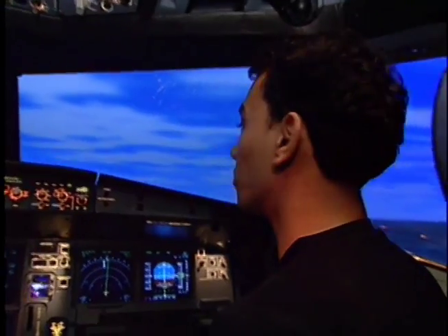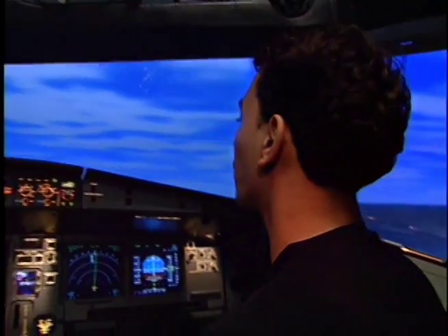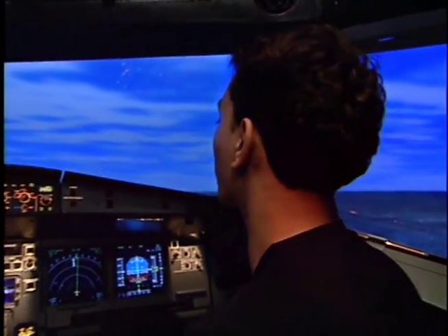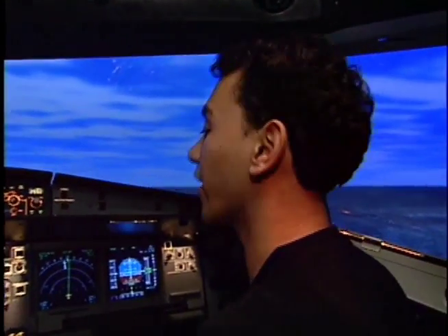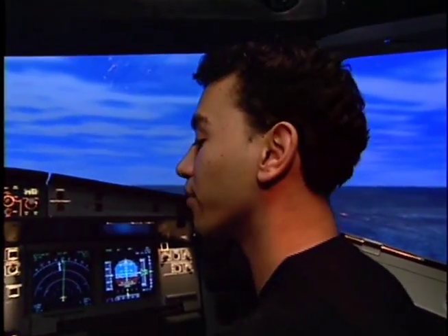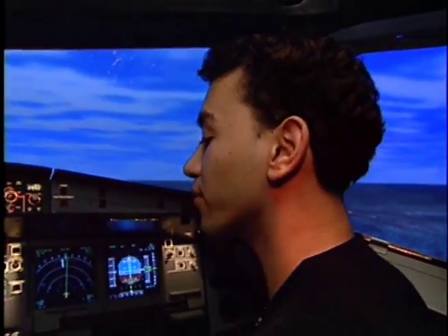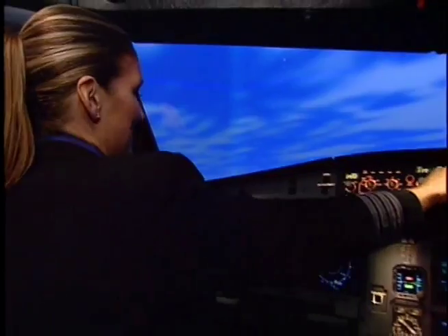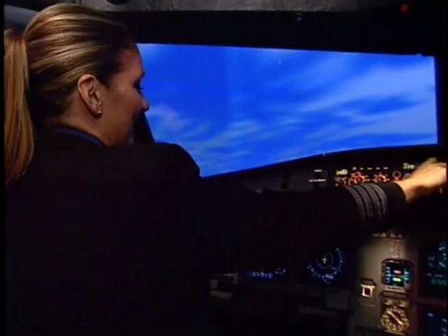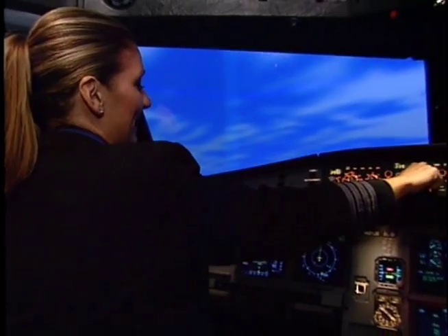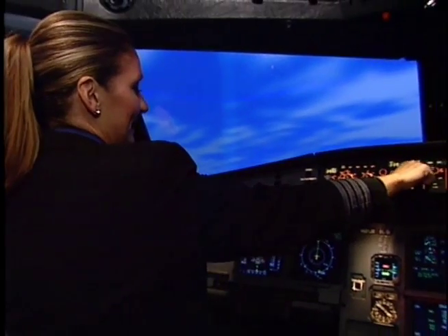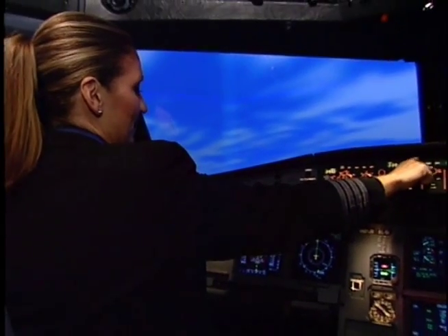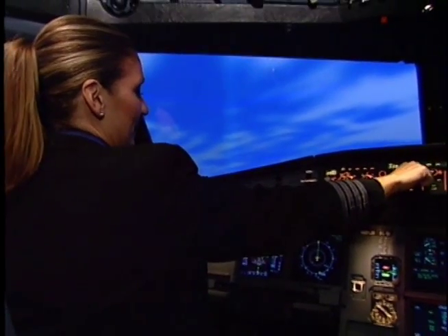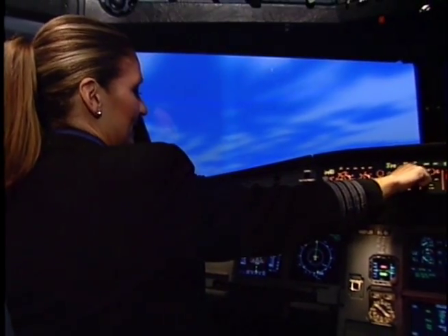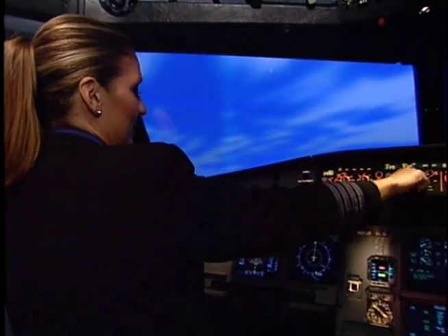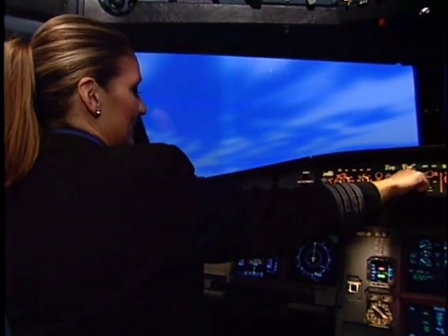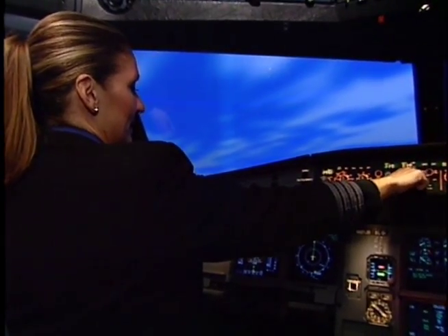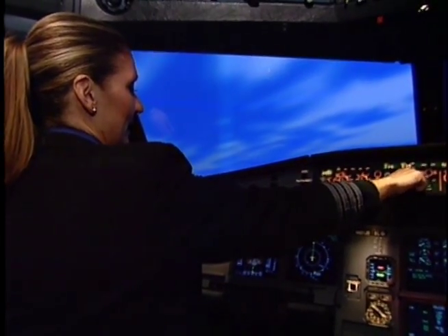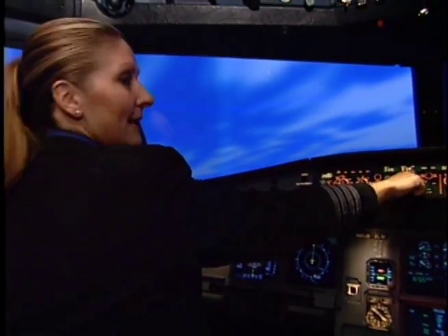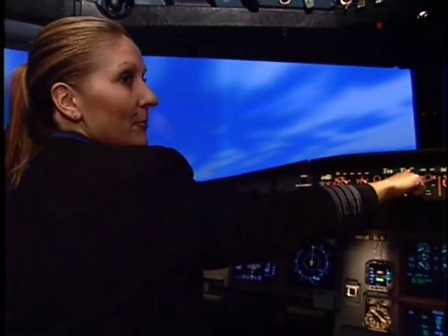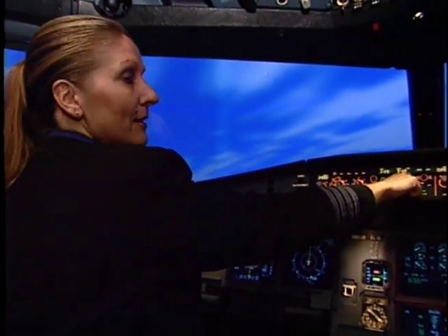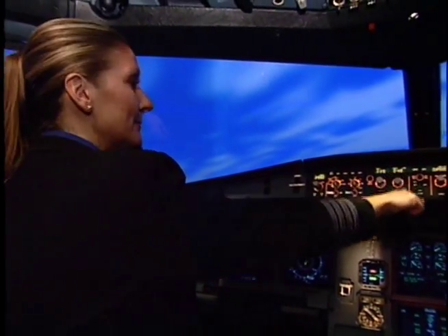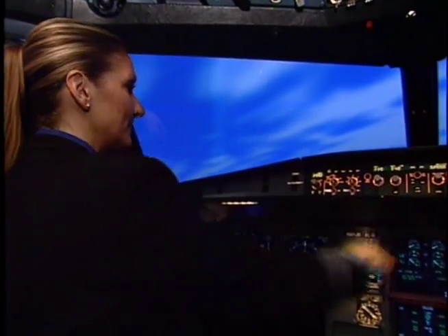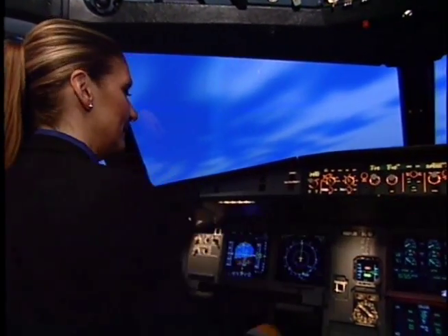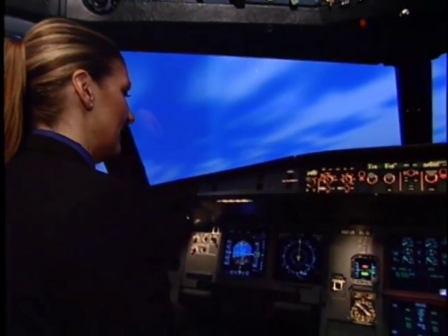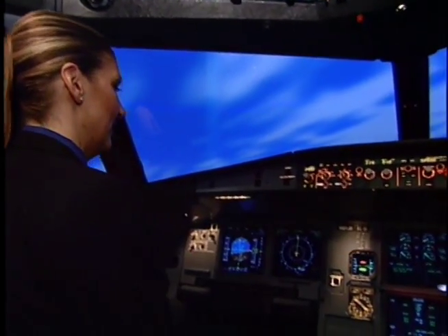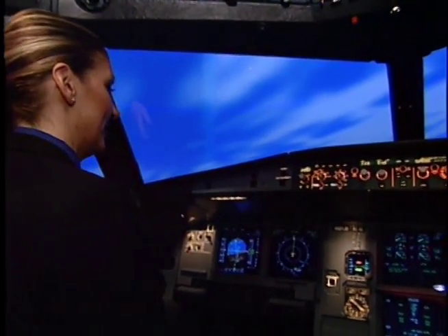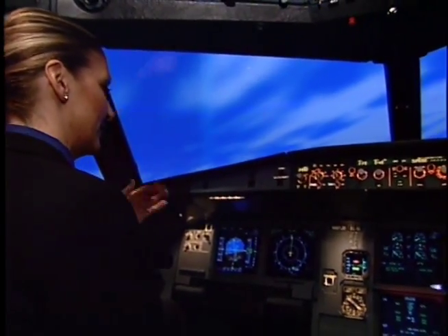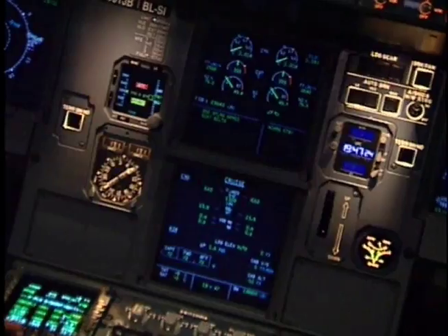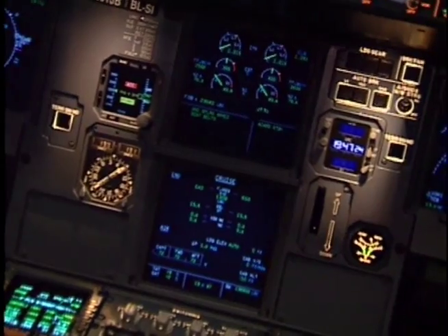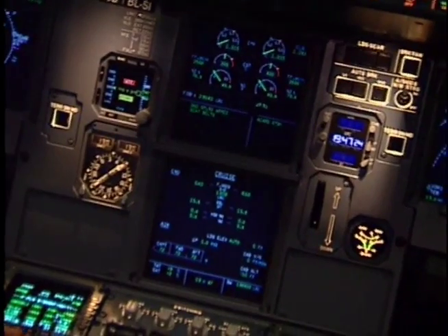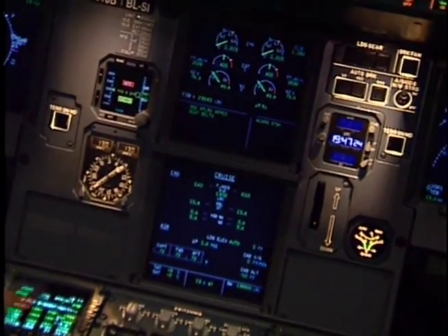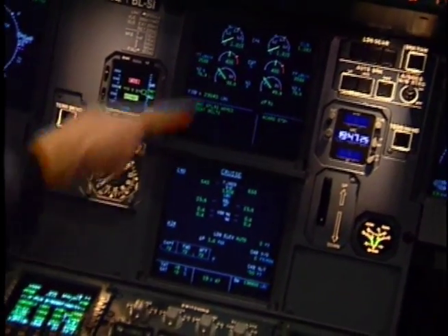So where are we going right now? We're headed back to the airport. We're going to do an approach into Kennedy Airport and we'll set up for the landing.